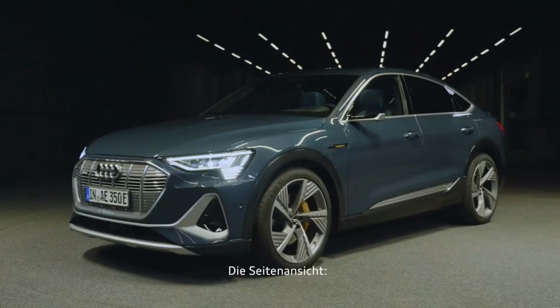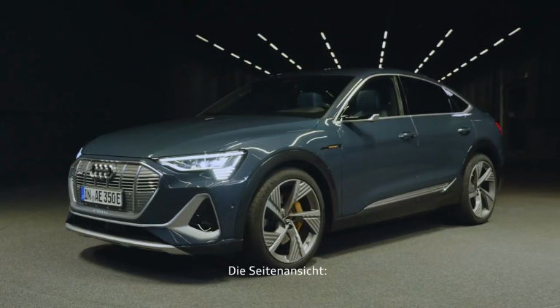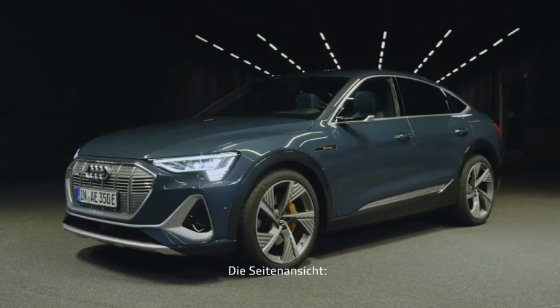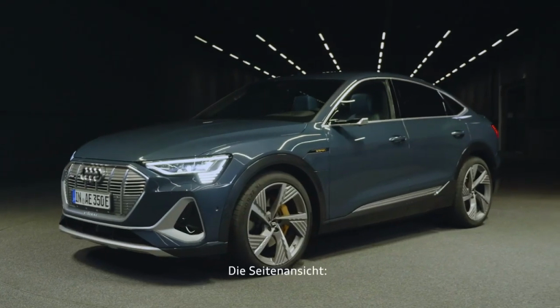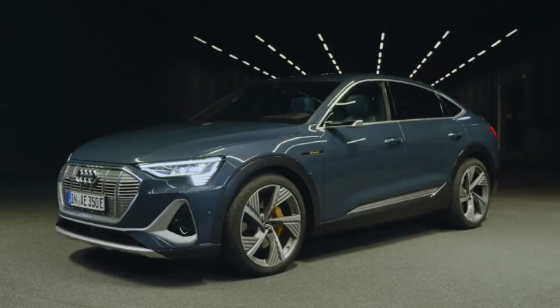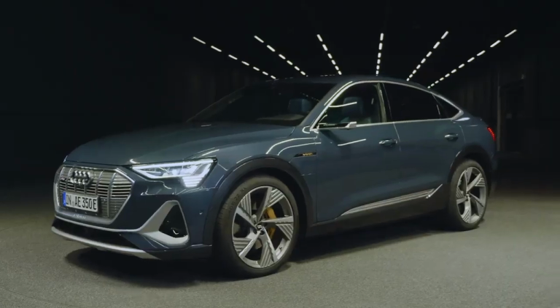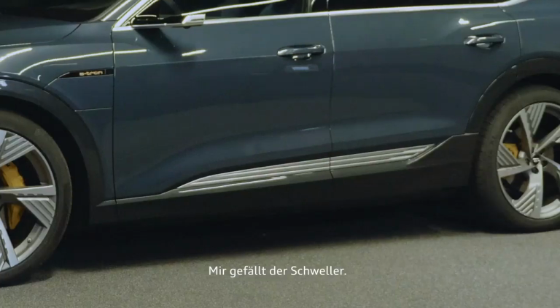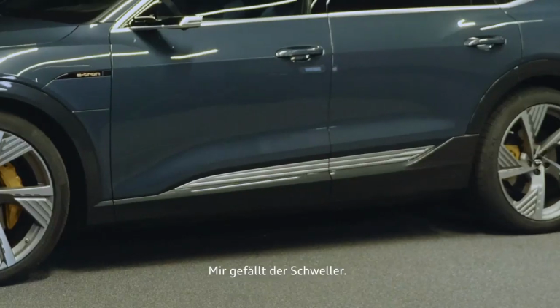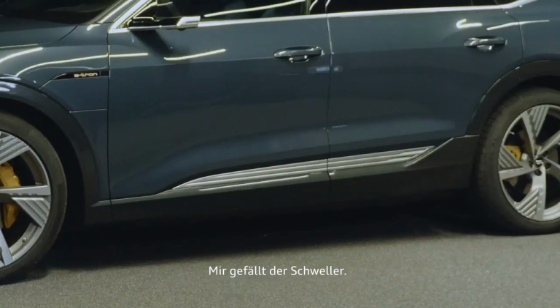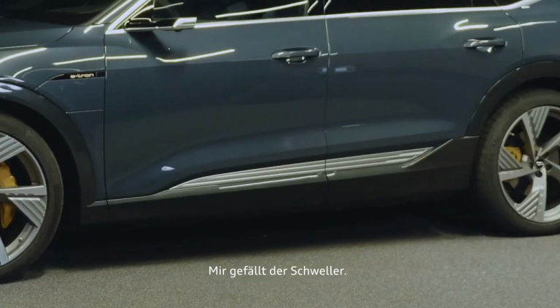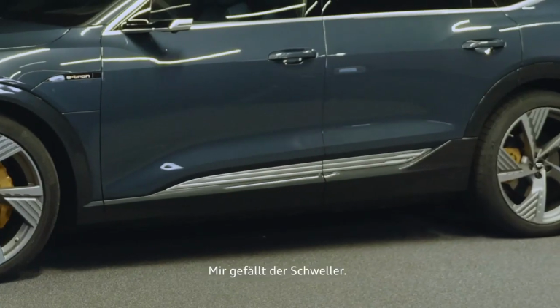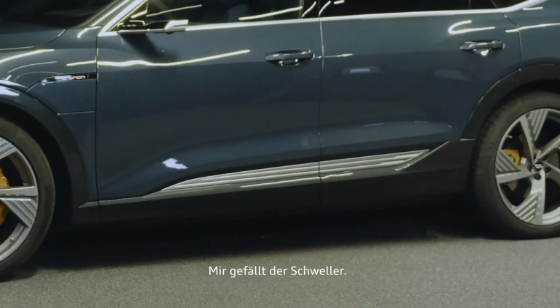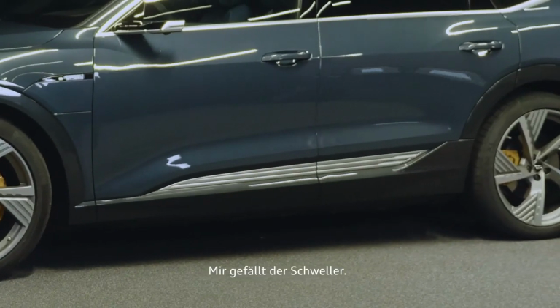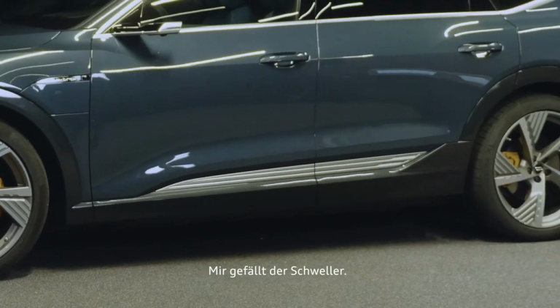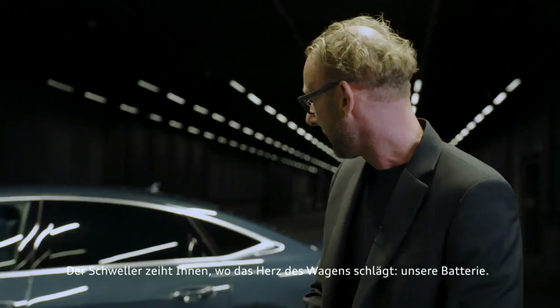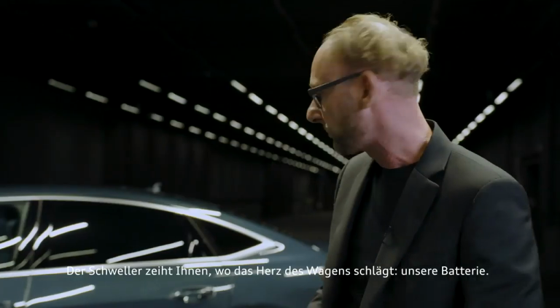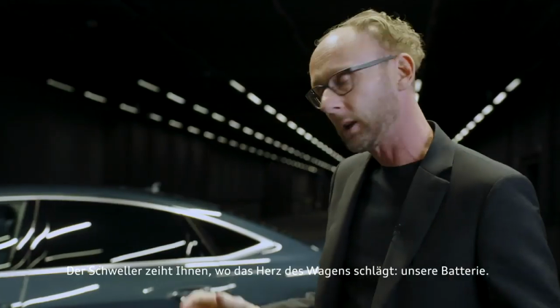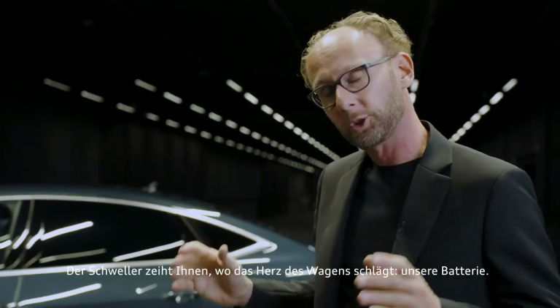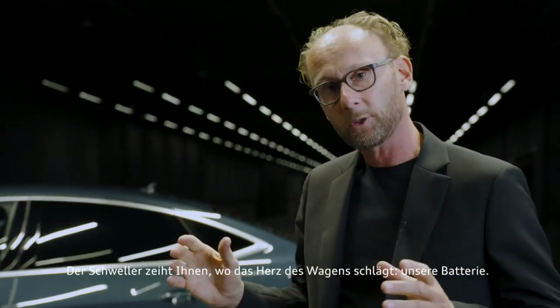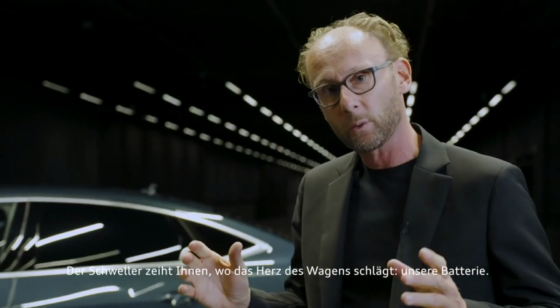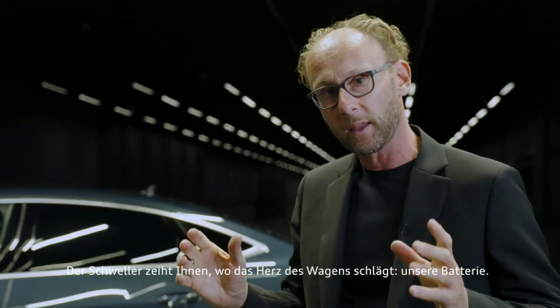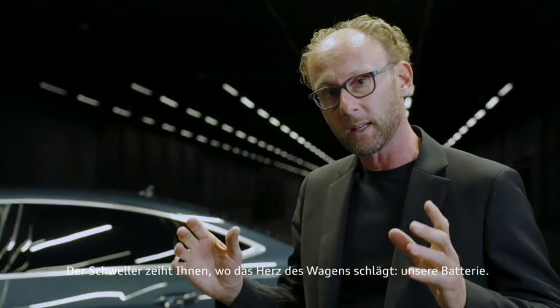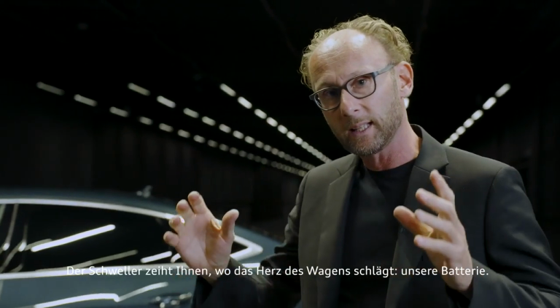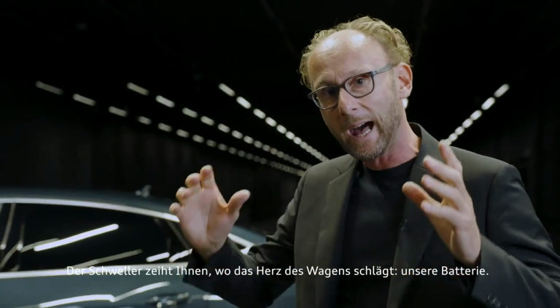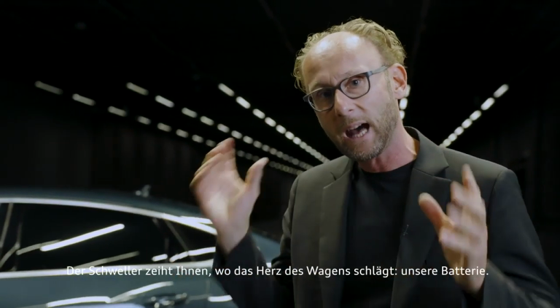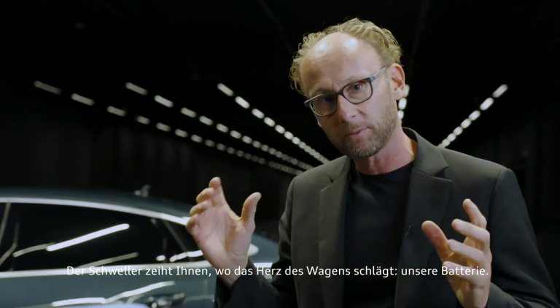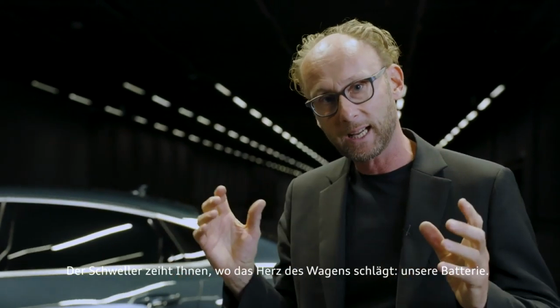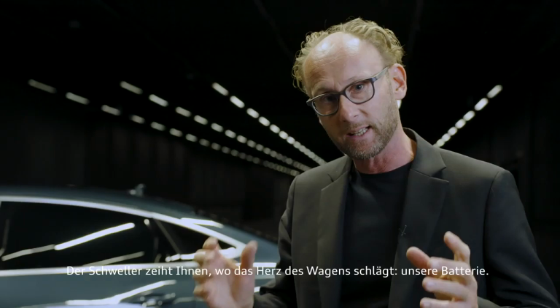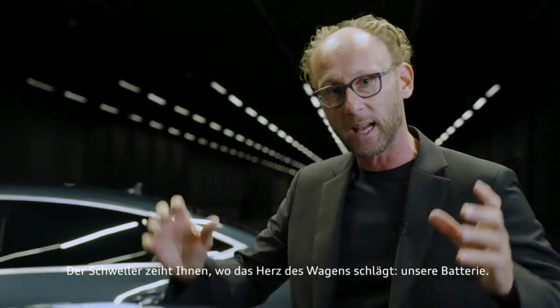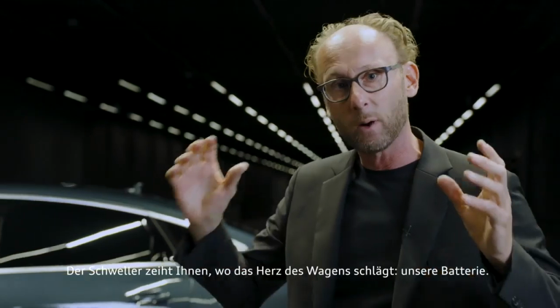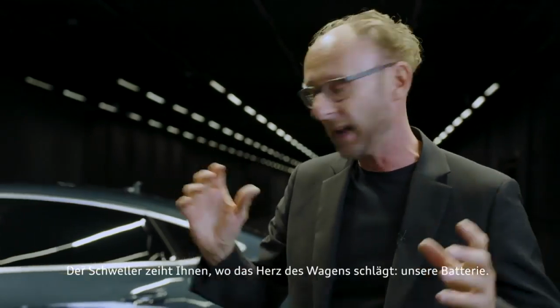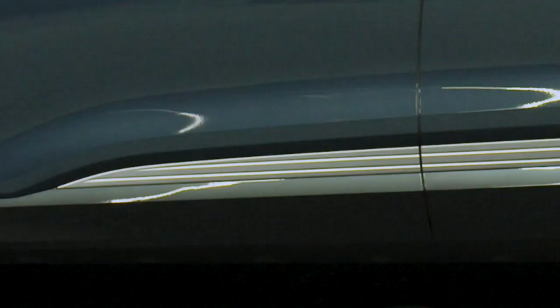The side view. I really like the rocker. This rocker shows you where the heart of the car is — our battery.